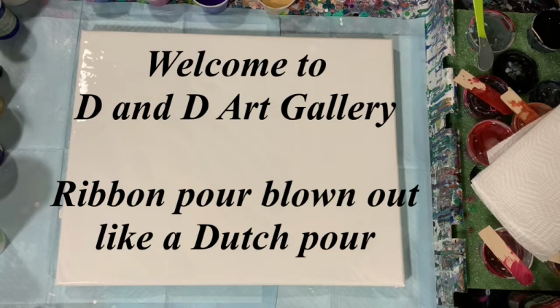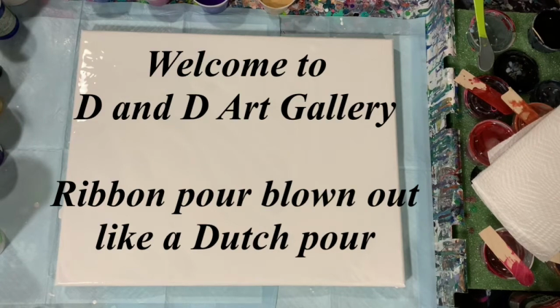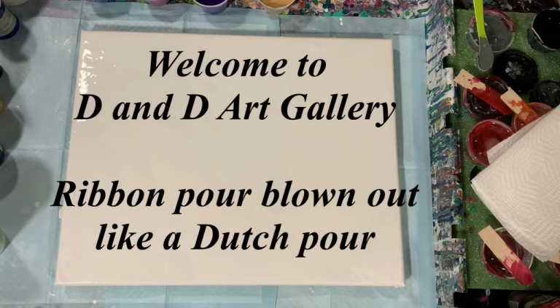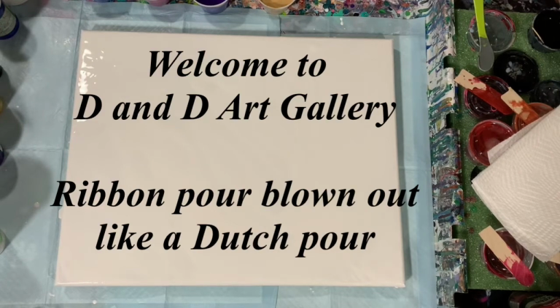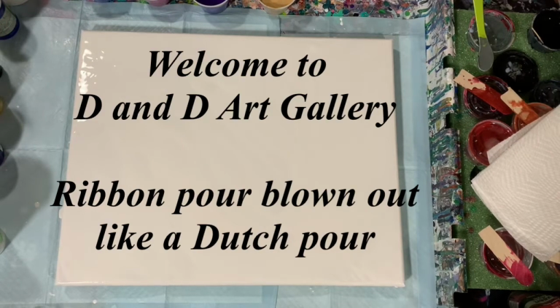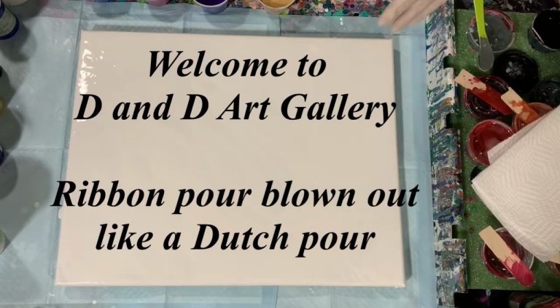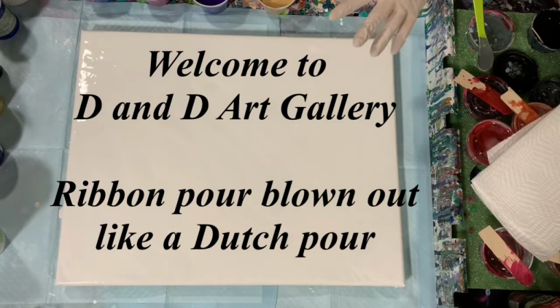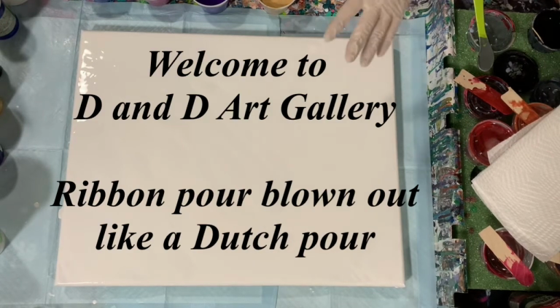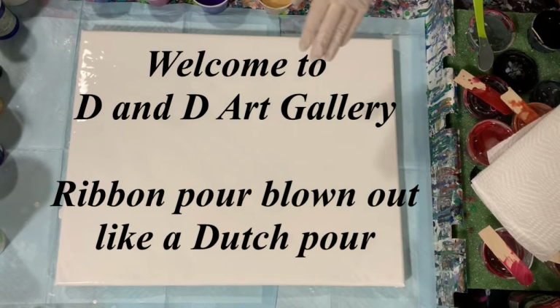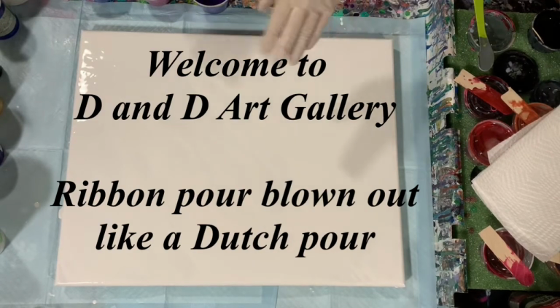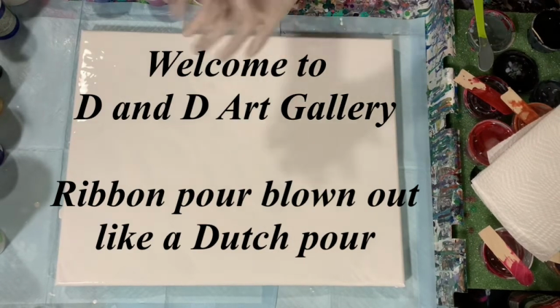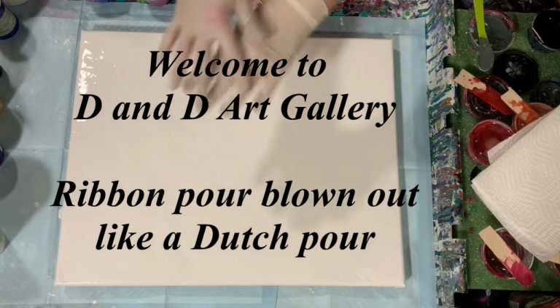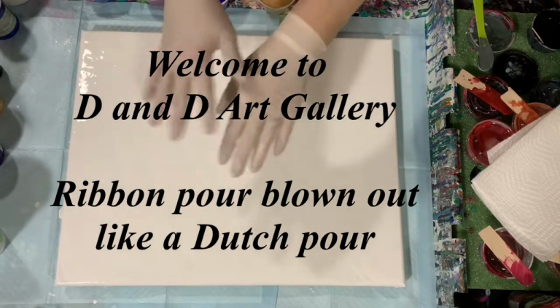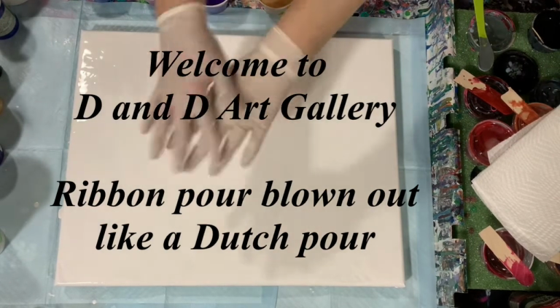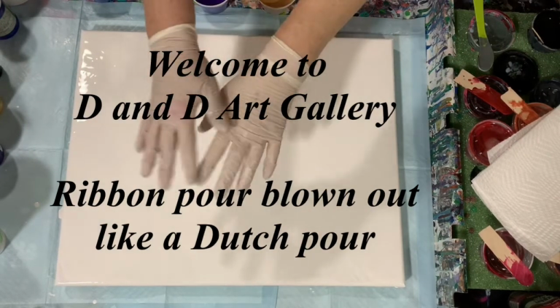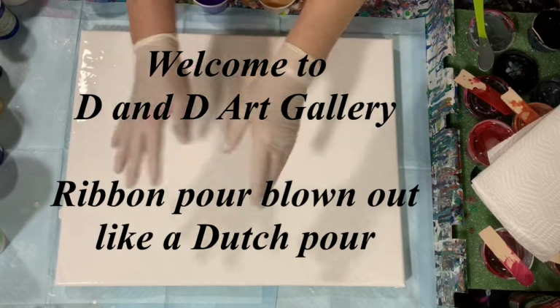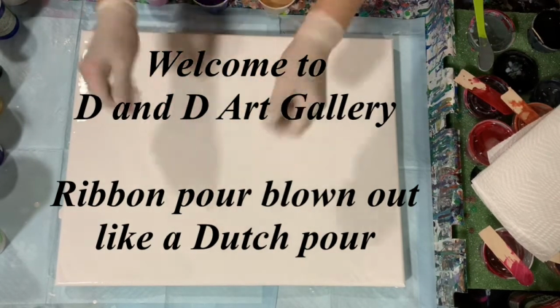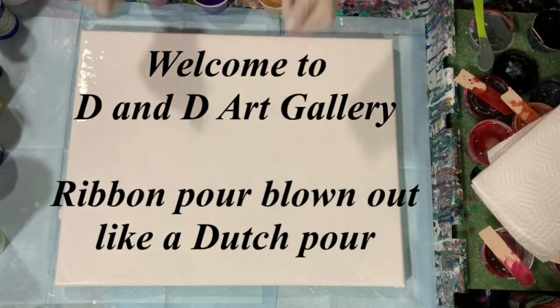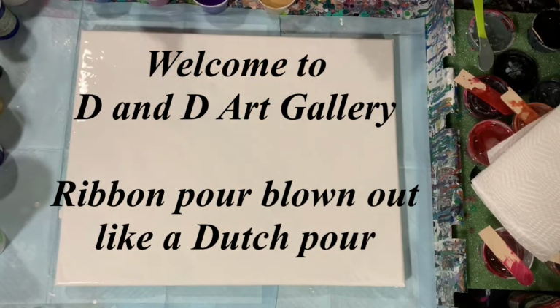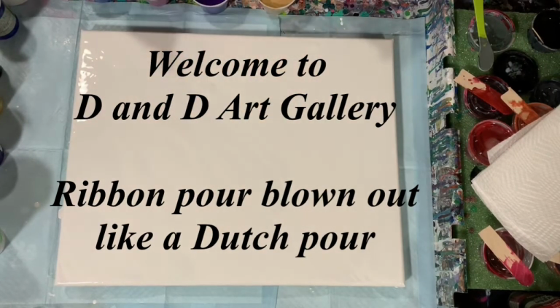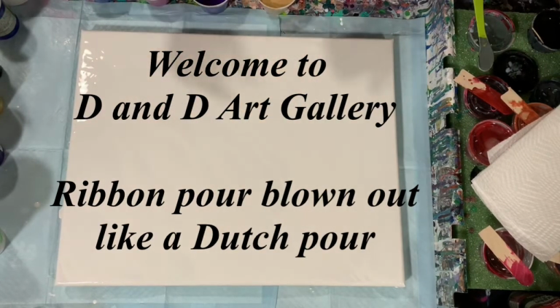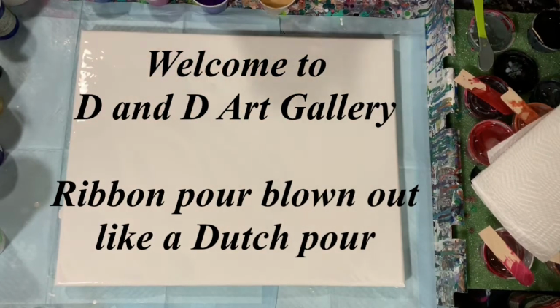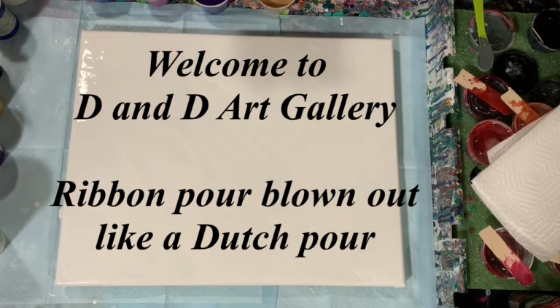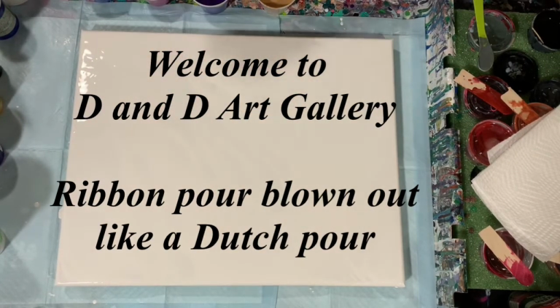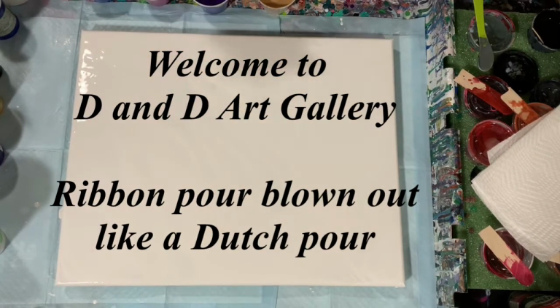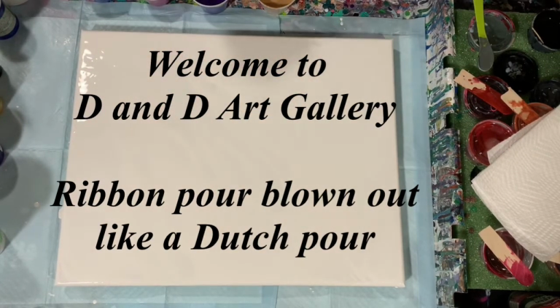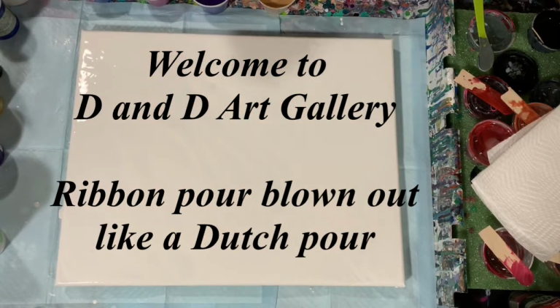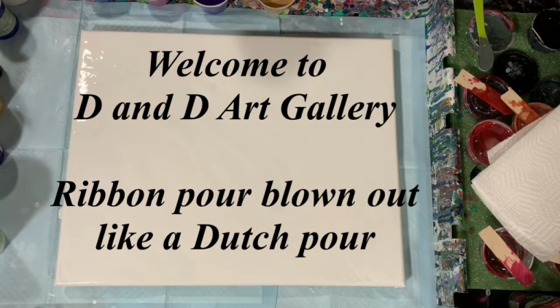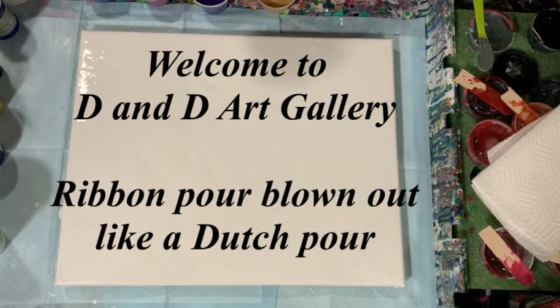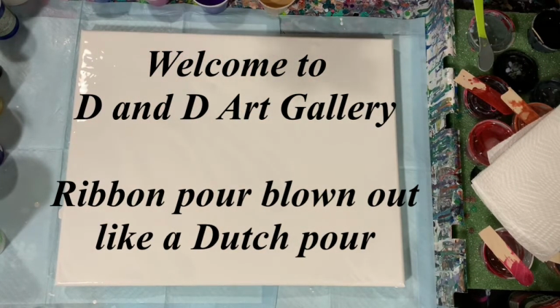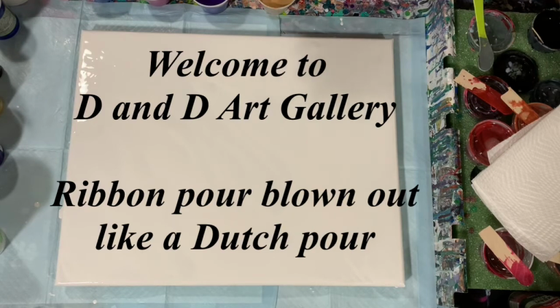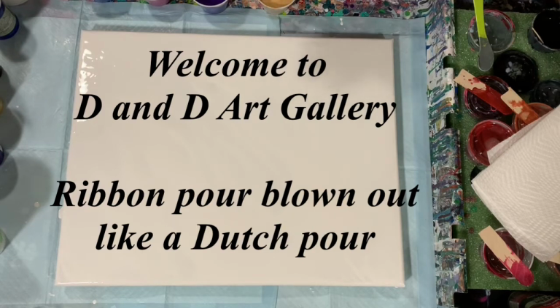Hi everybody, it's Deb from D&D Art Gallery. Hope you're all having a good weekend so far.